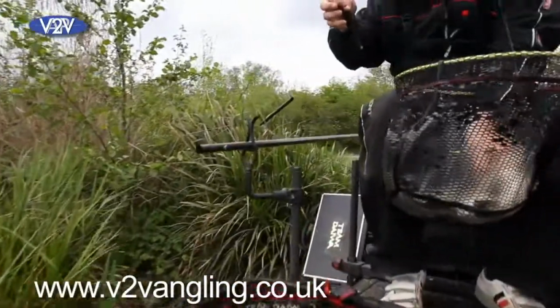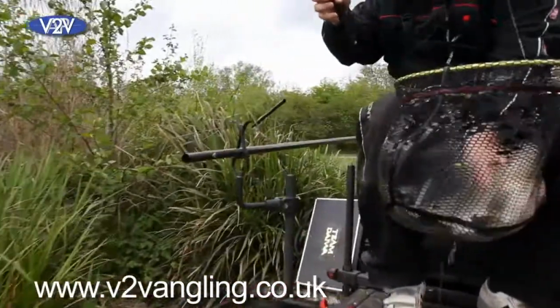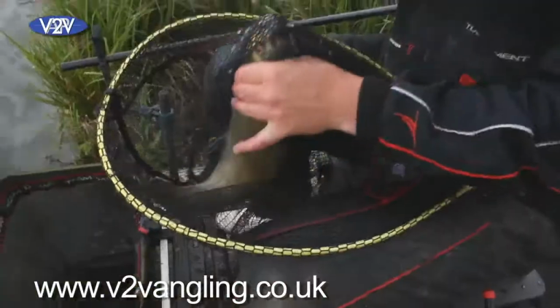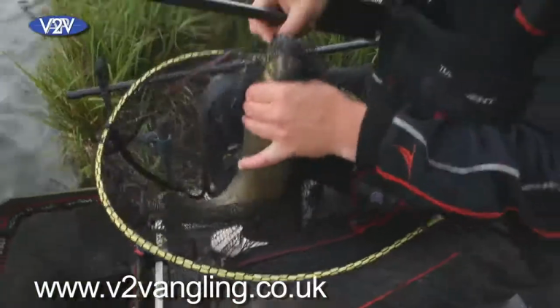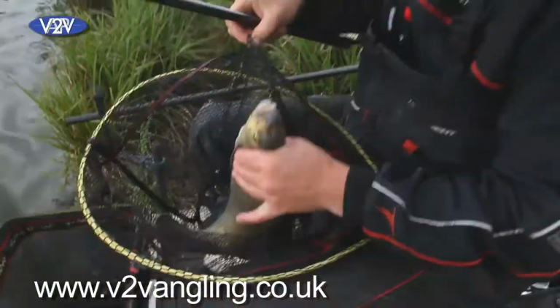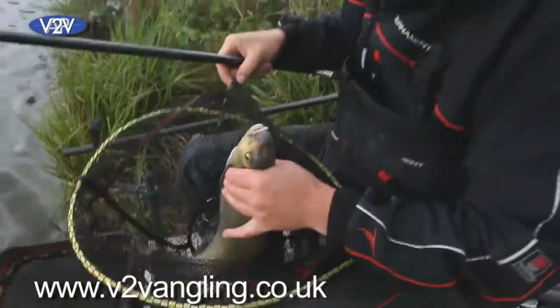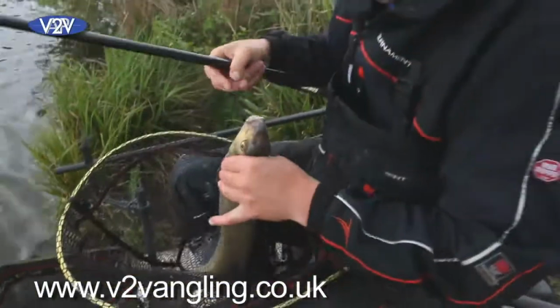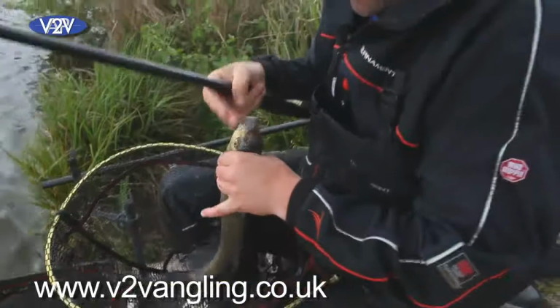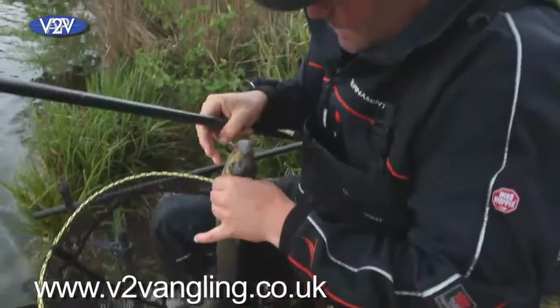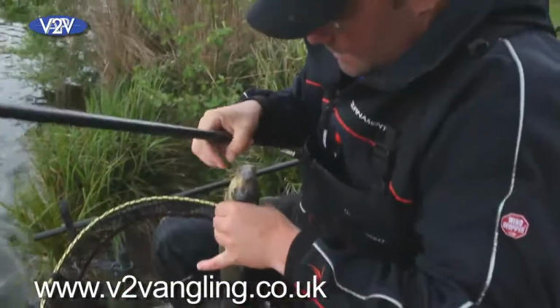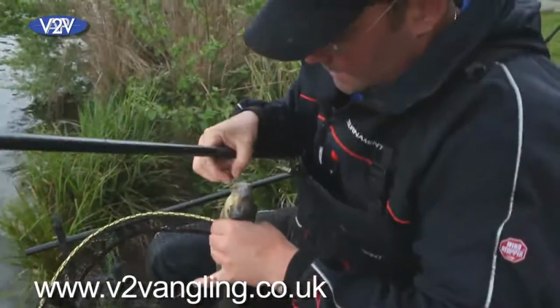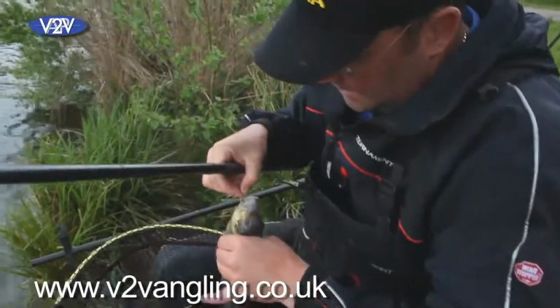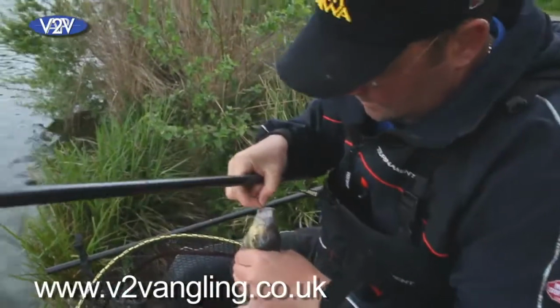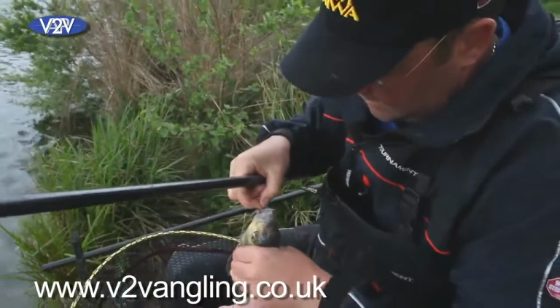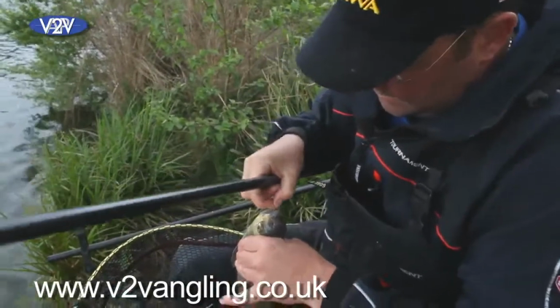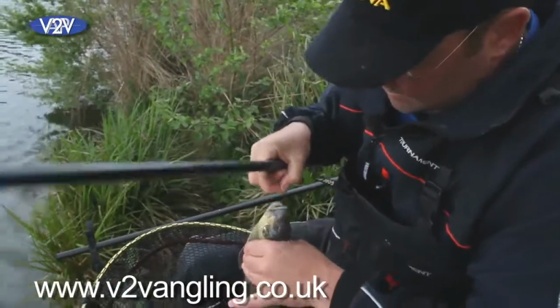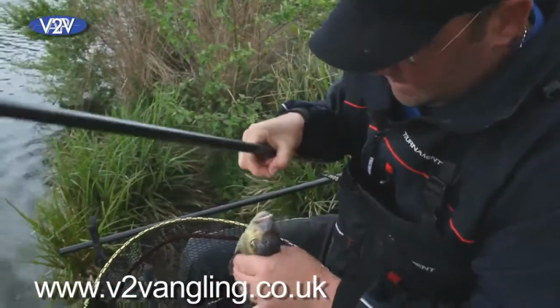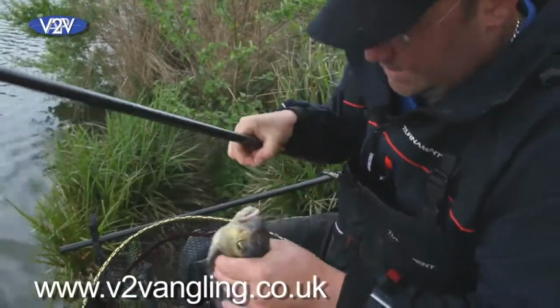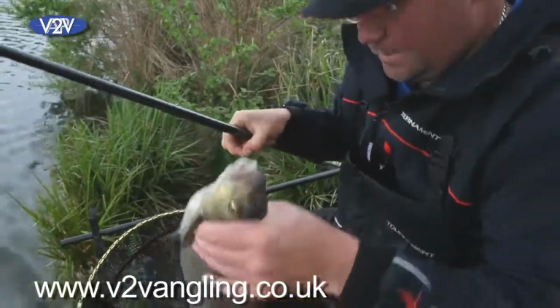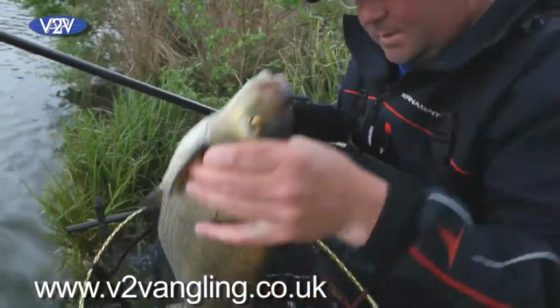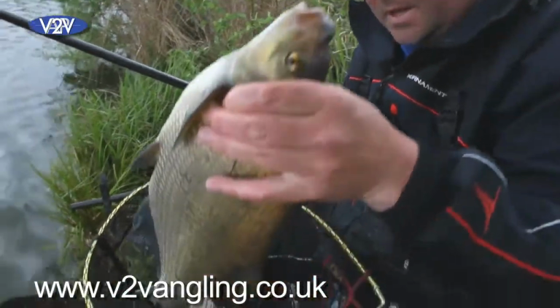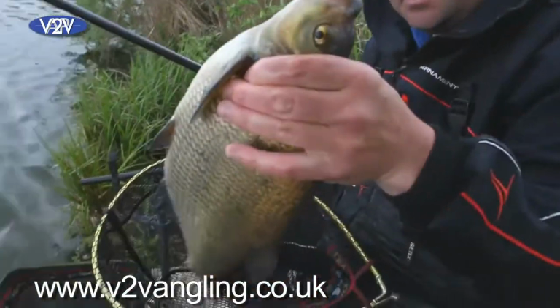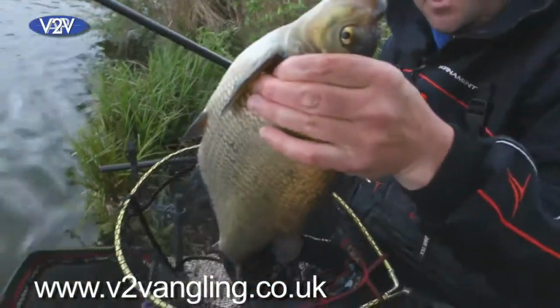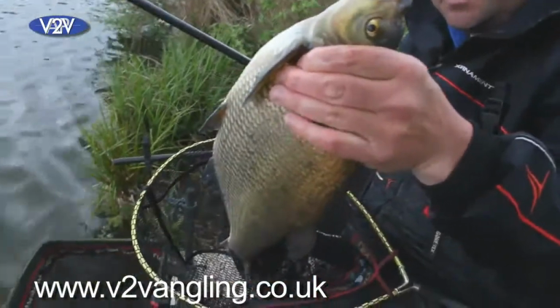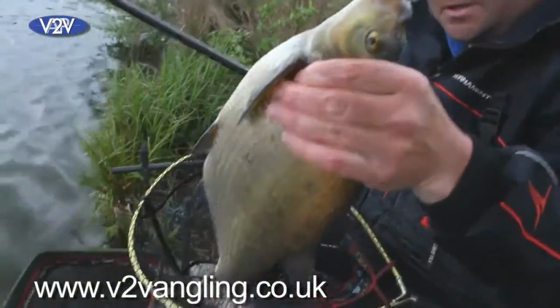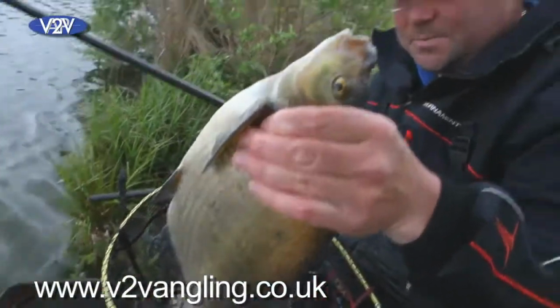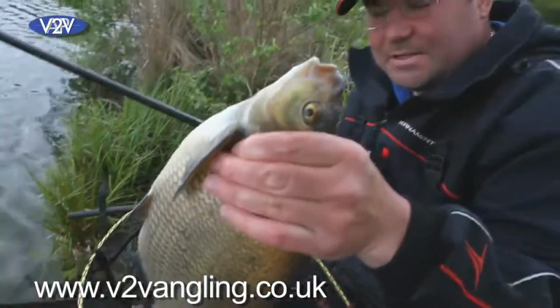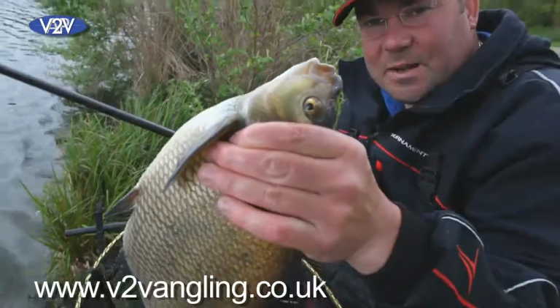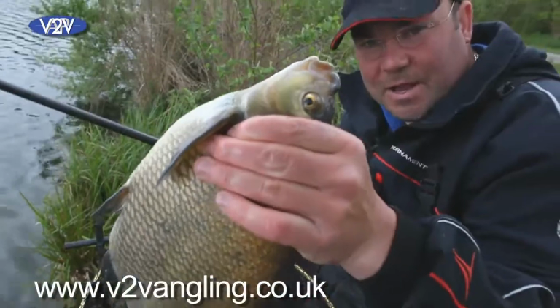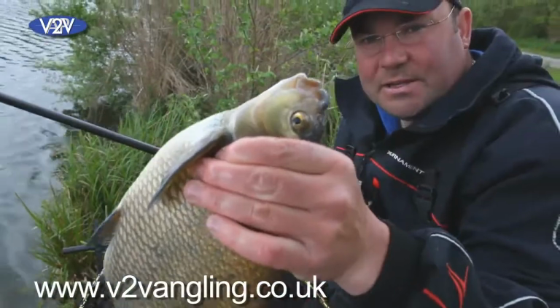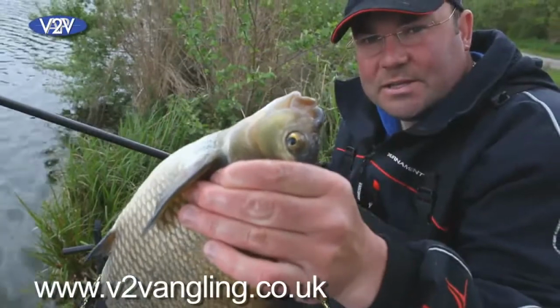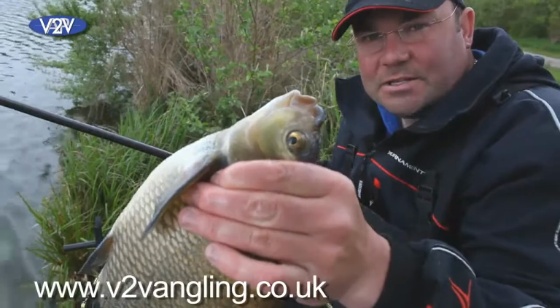These are the proper bream, so you hook right in the top lip. These are the ones I would expect to come late in the session.